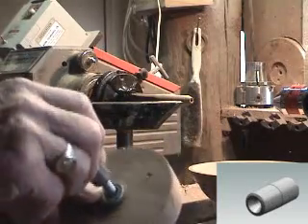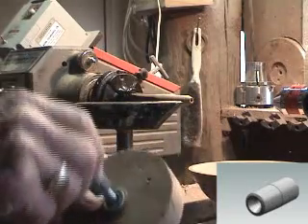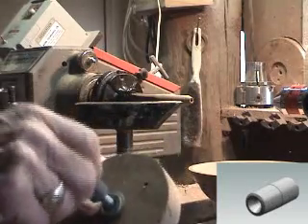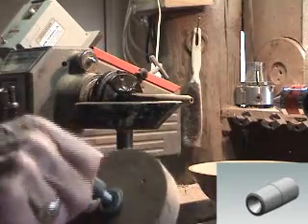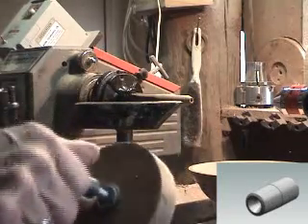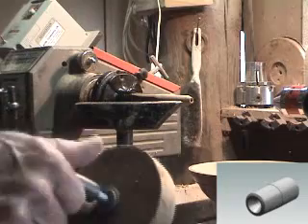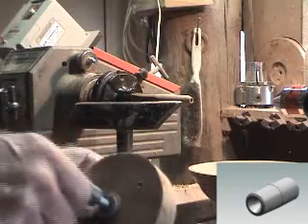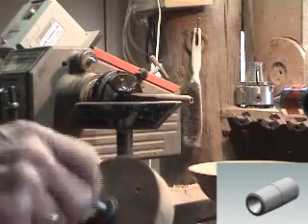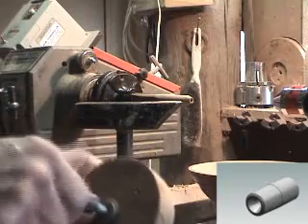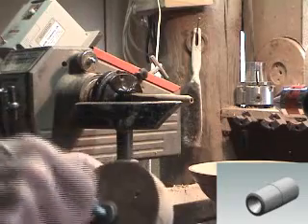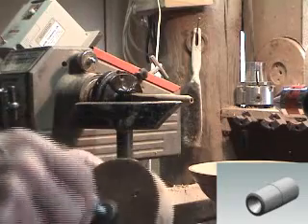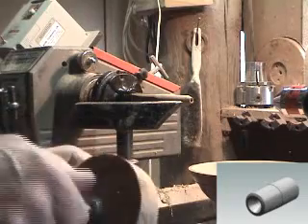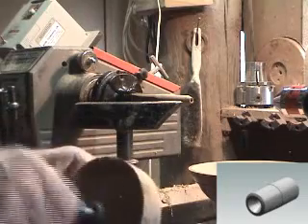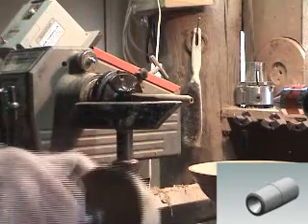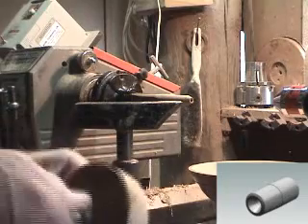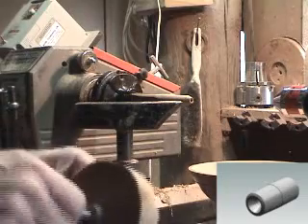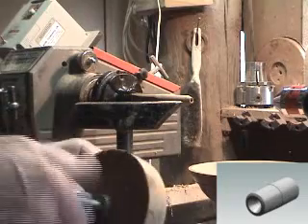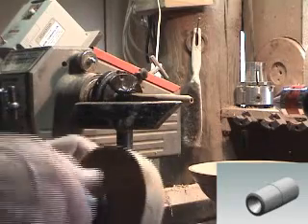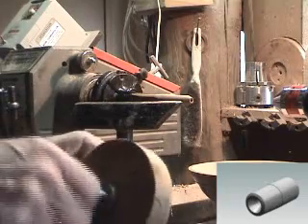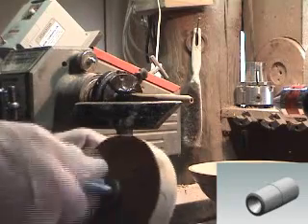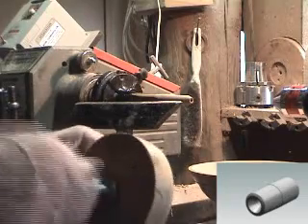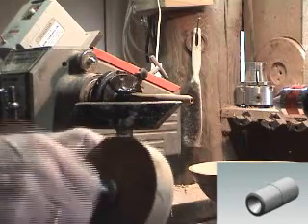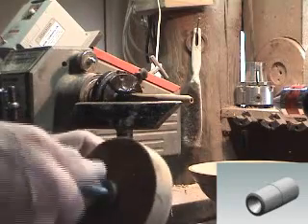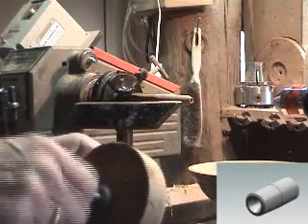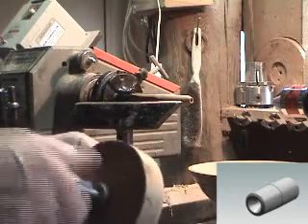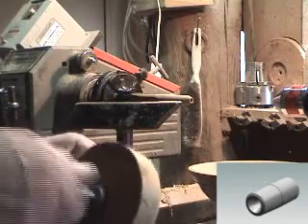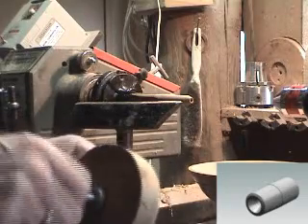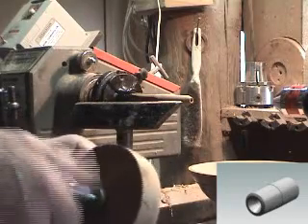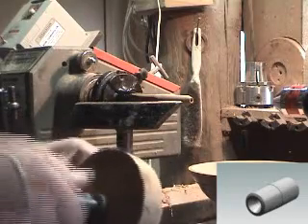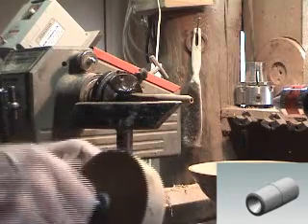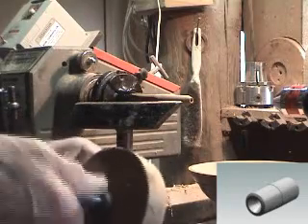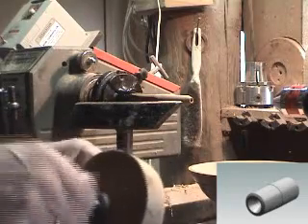Thirdly, the threaded center provides internal support, as shown here, supporting a thin bowl.